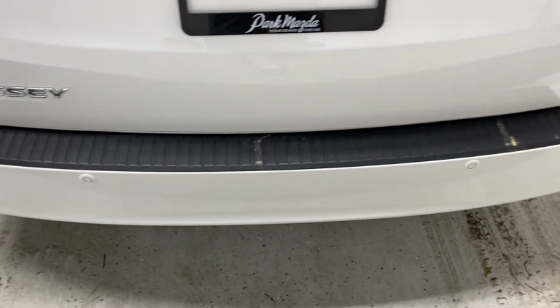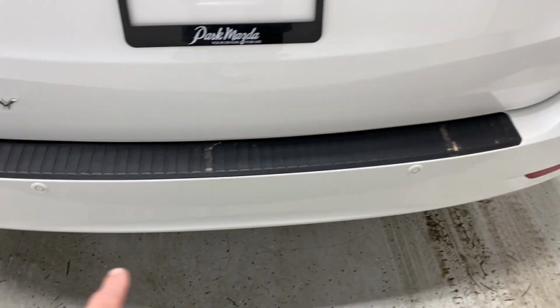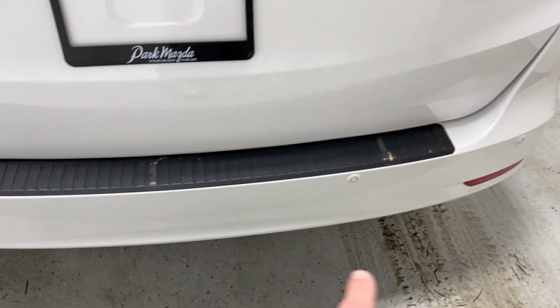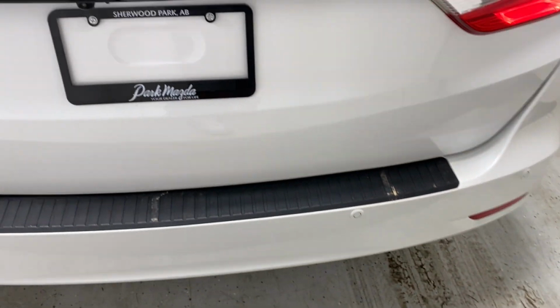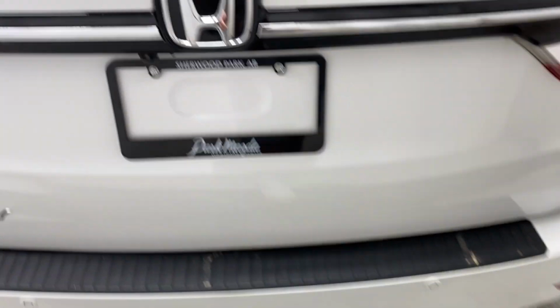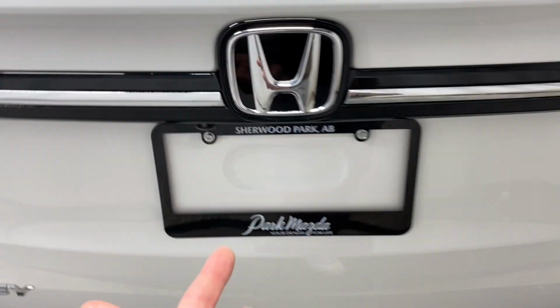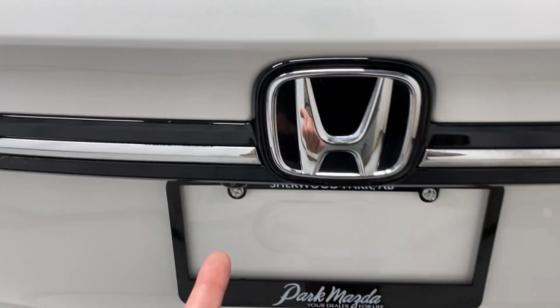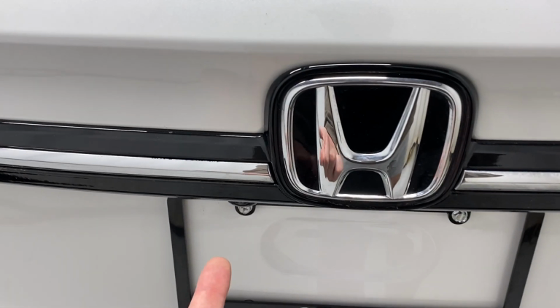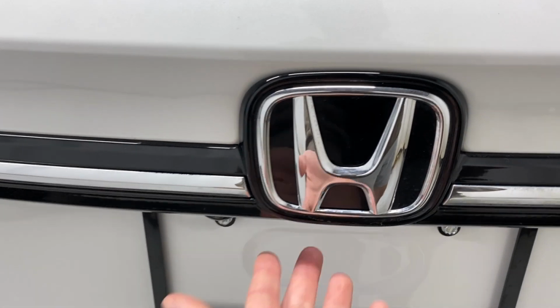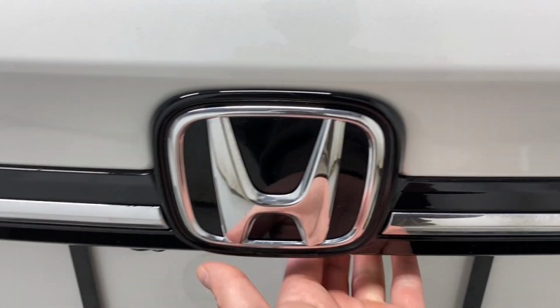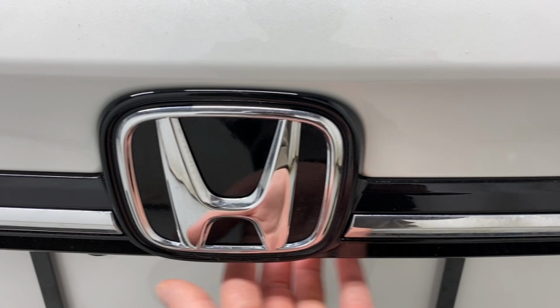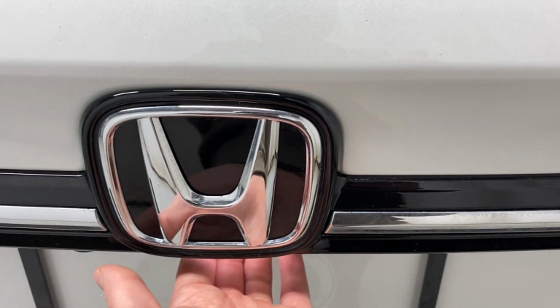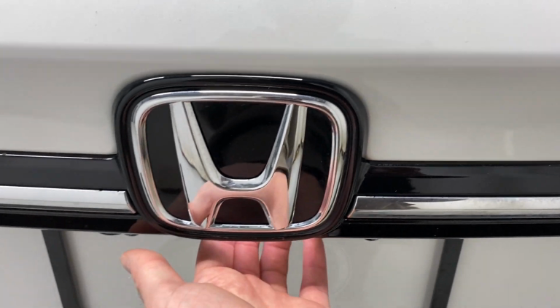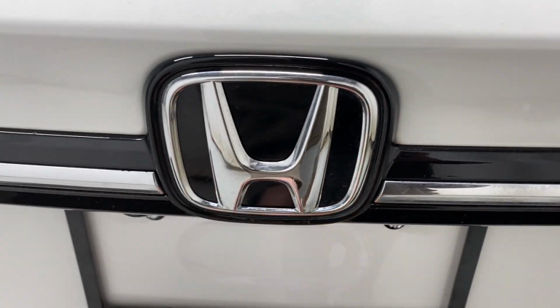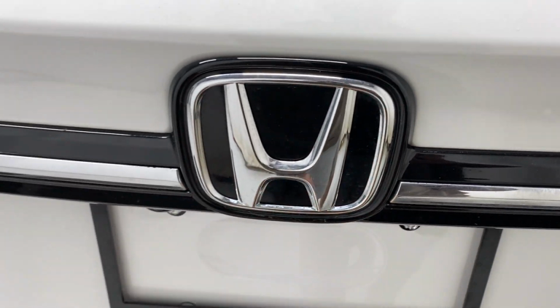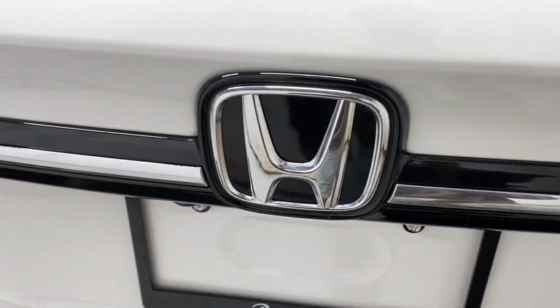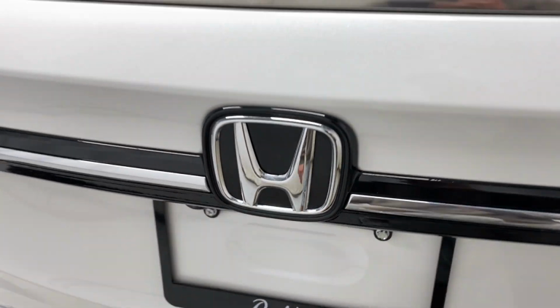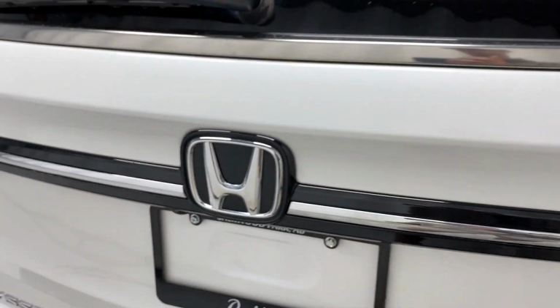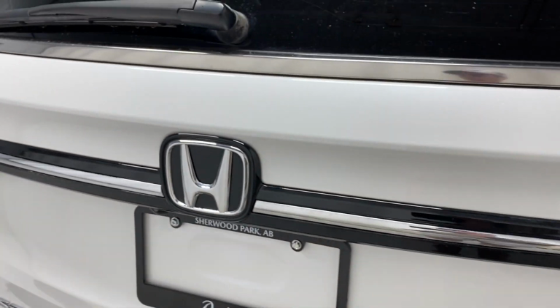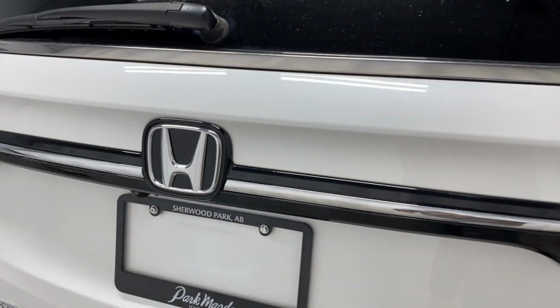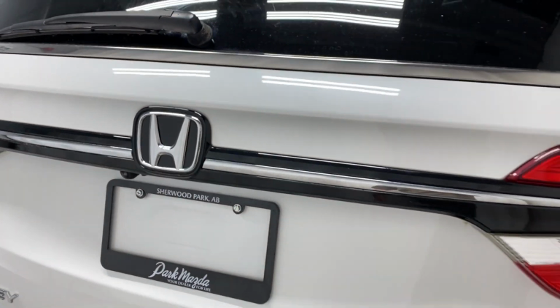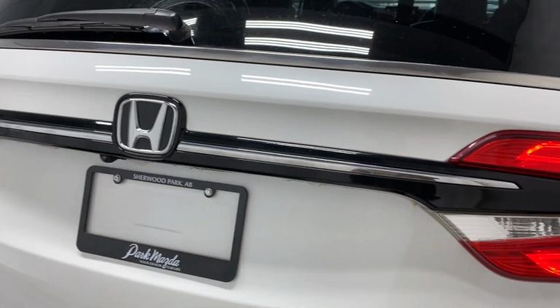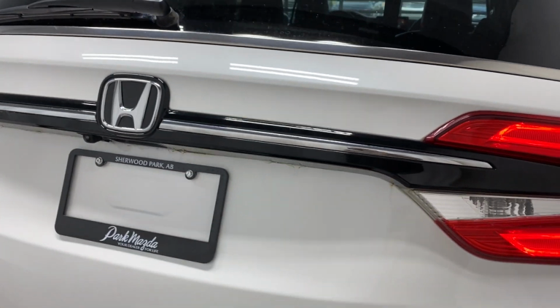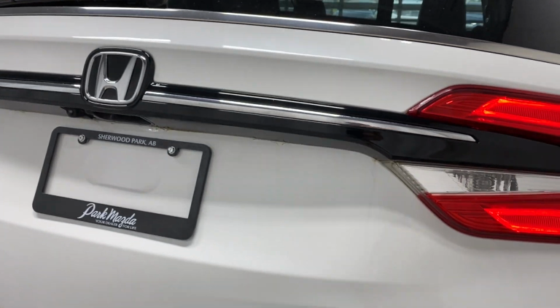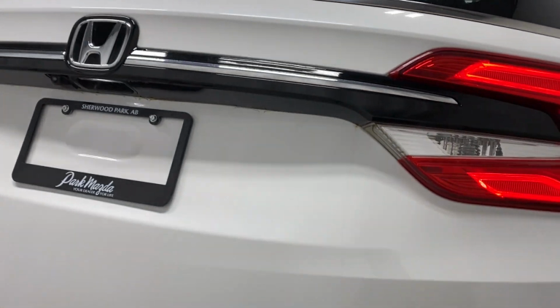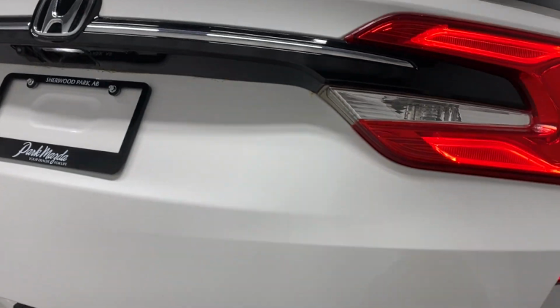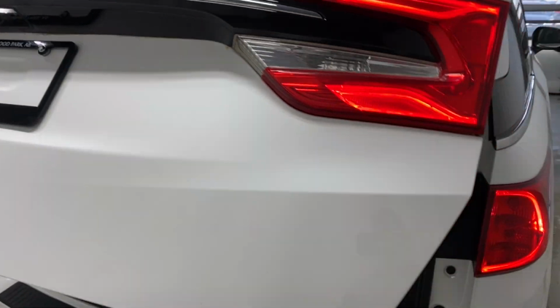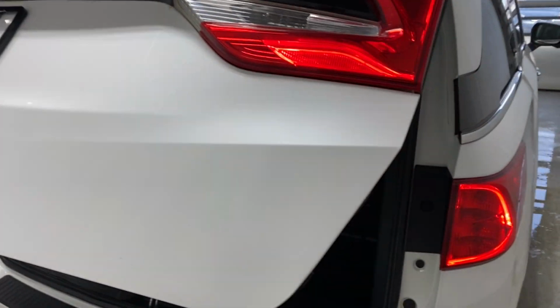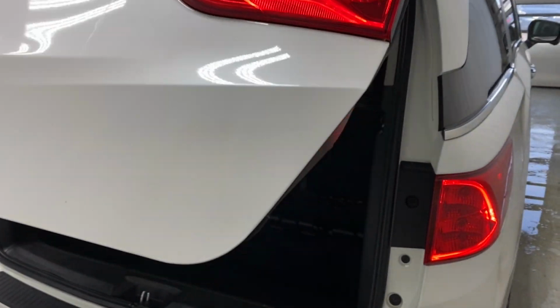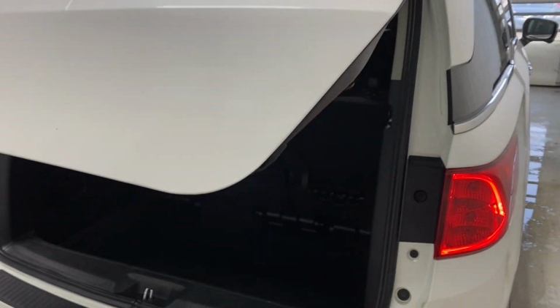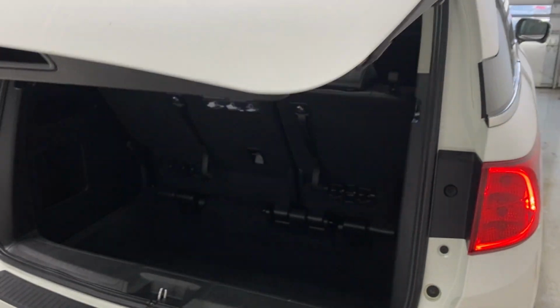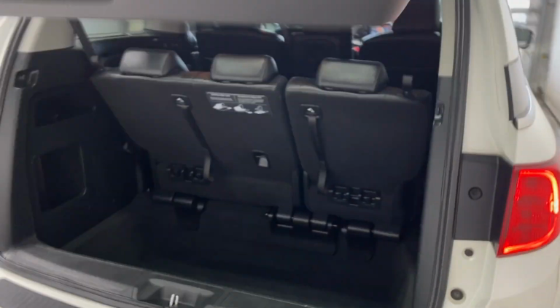Going to the rear tailgate, there's black and chrome trim, the Odyssey badge, rear parking sensors, and a backup camera.